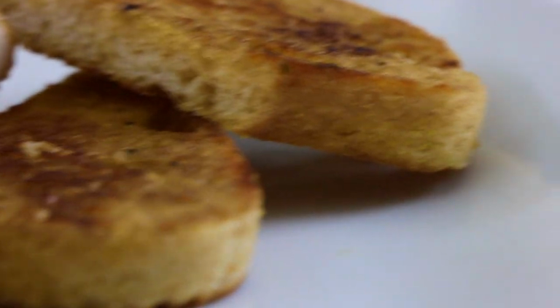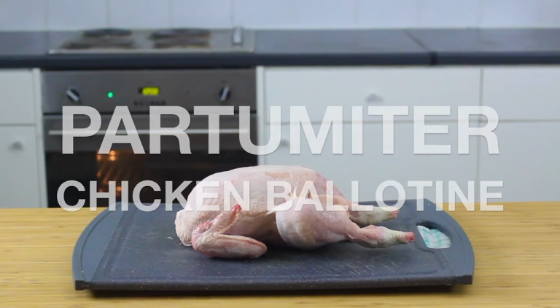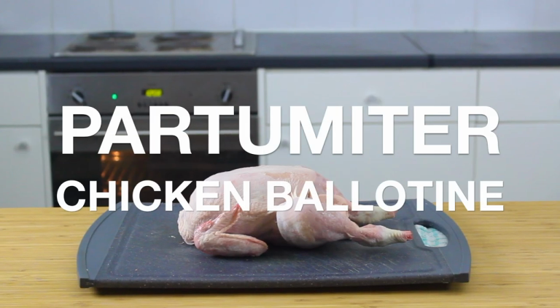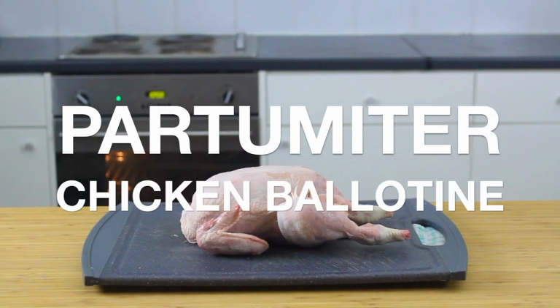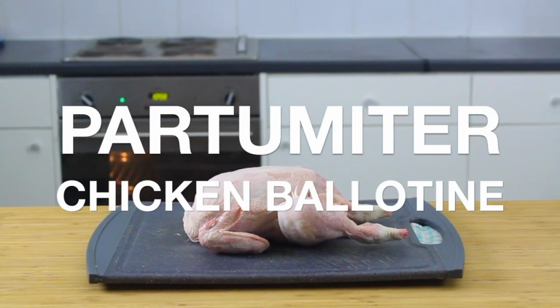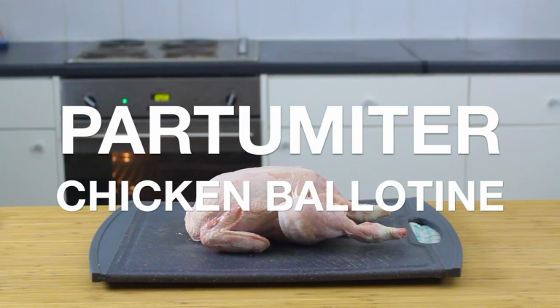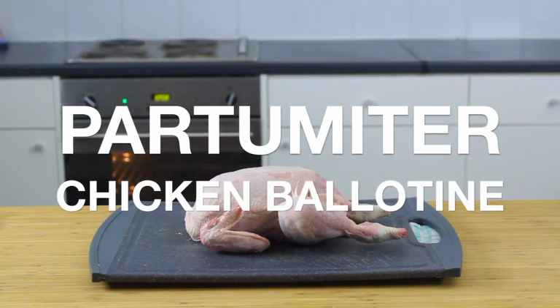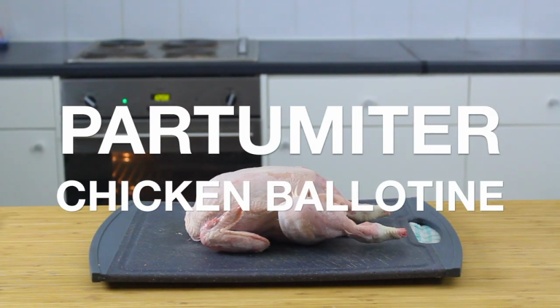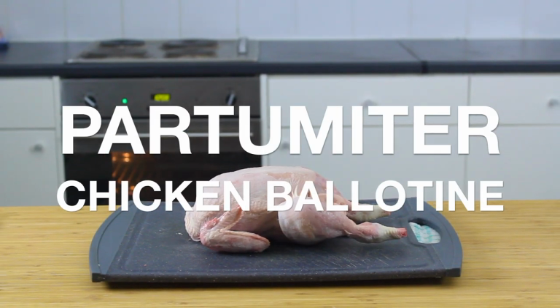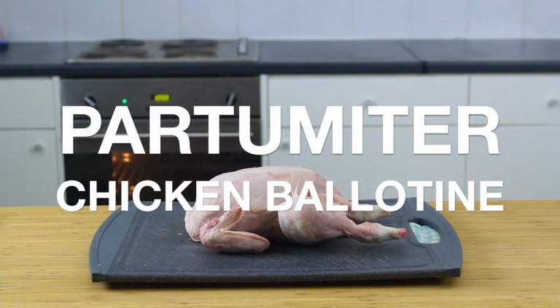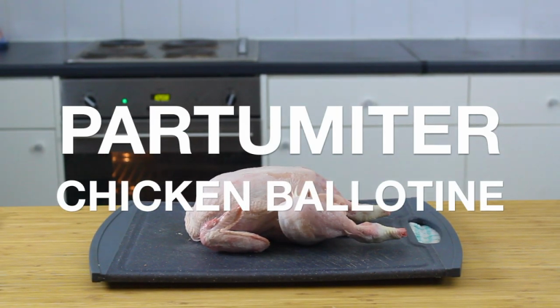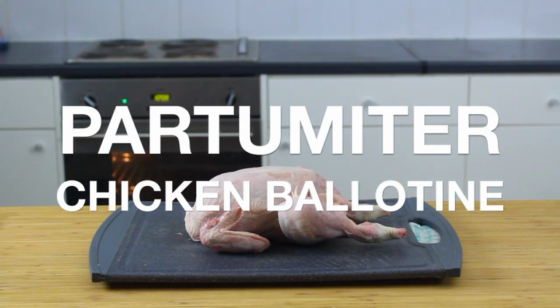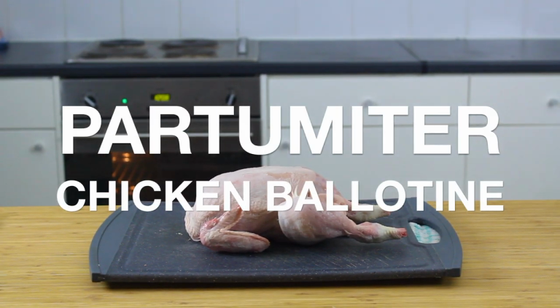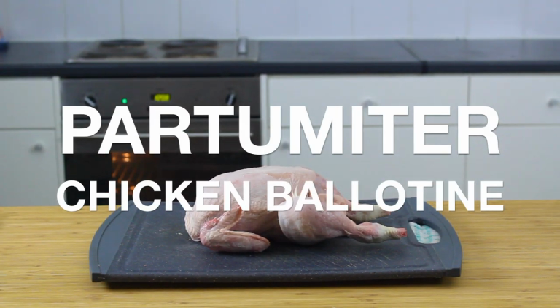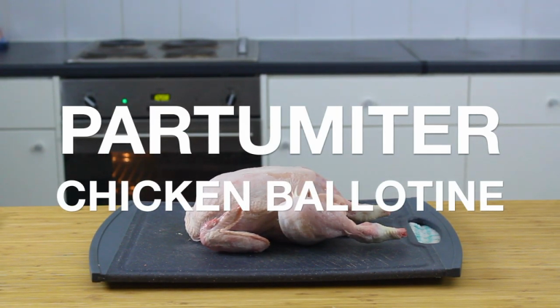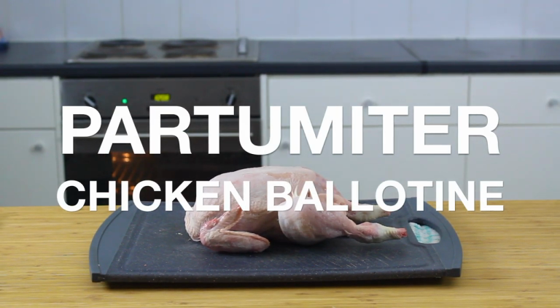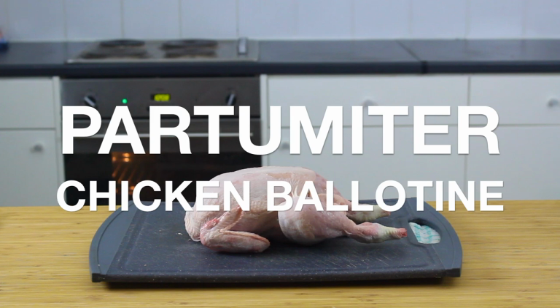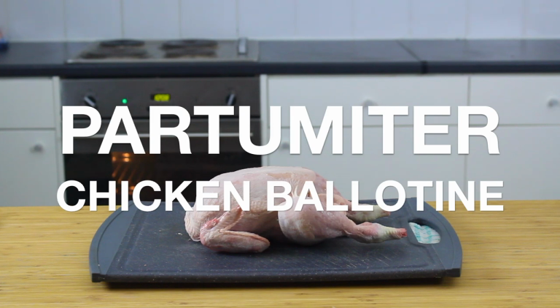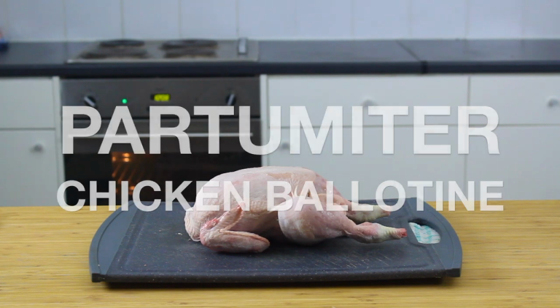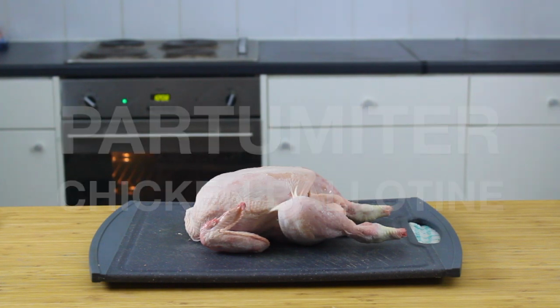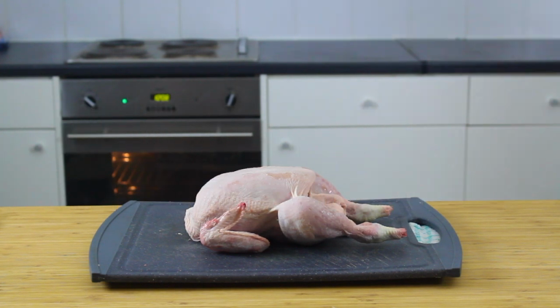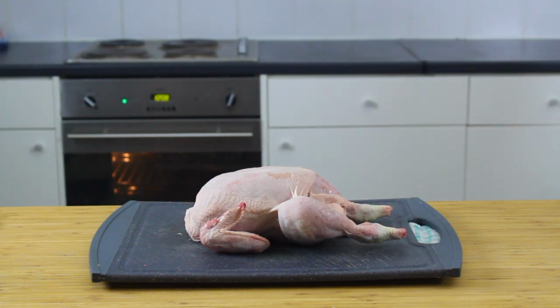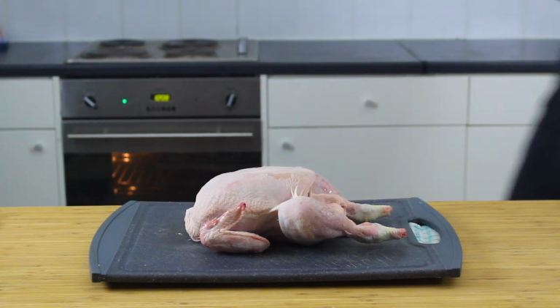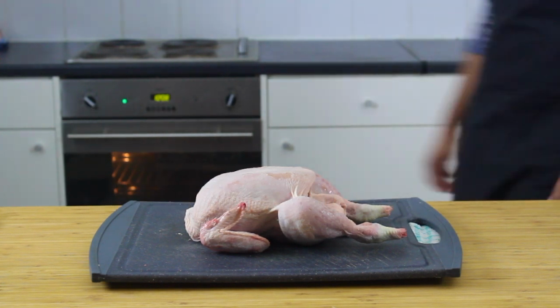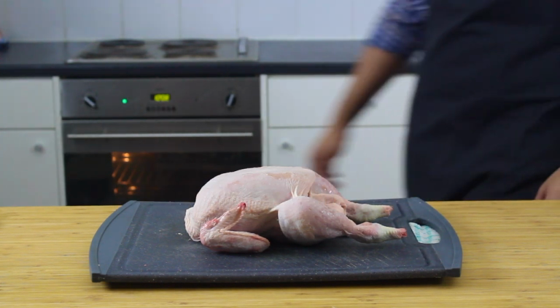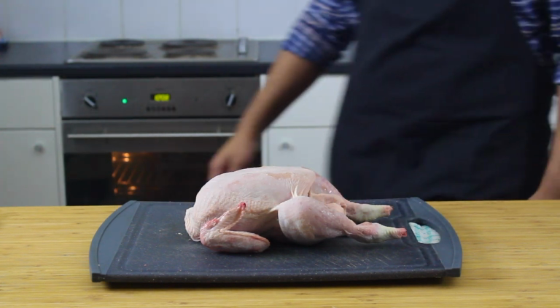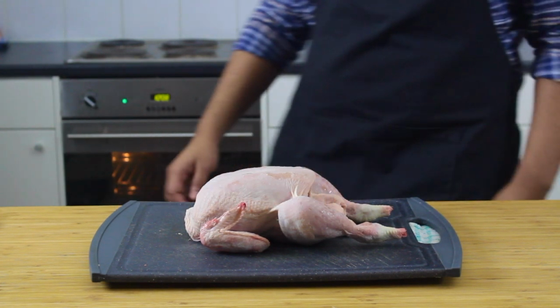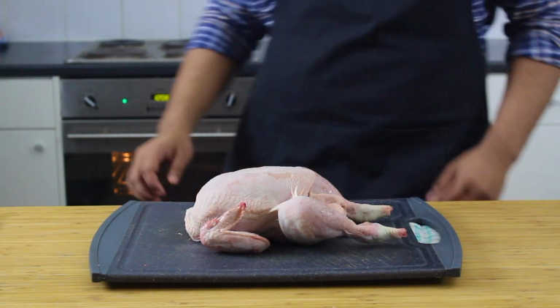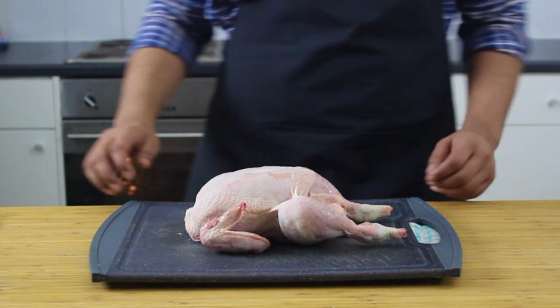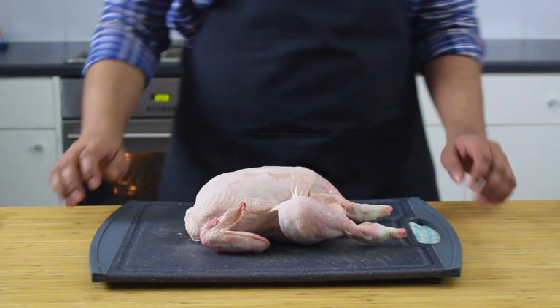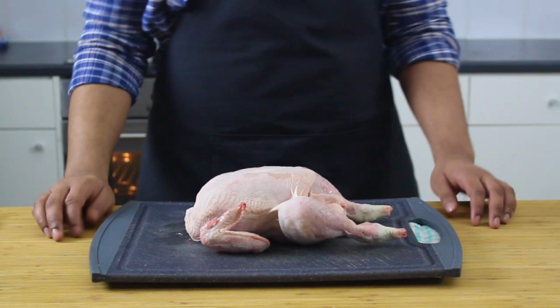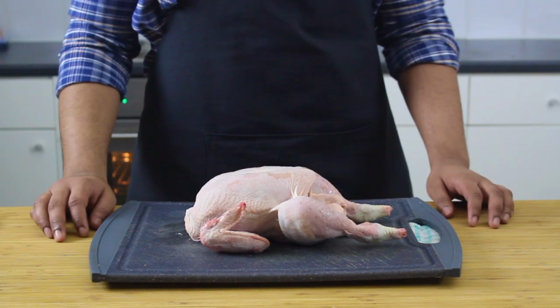Hello and welcome back to Partameter where today, inspired by the incredible Jacques Pépin, we're going to be attempting his chicken ballotine.